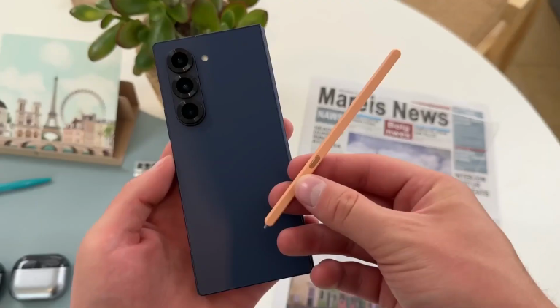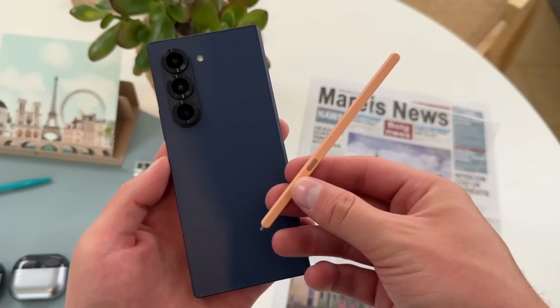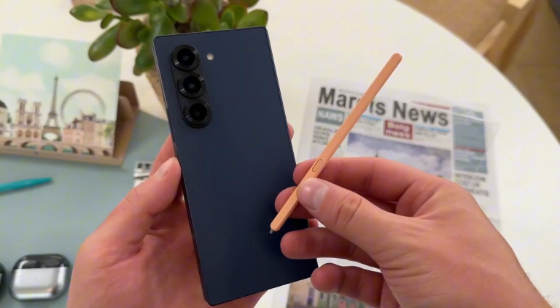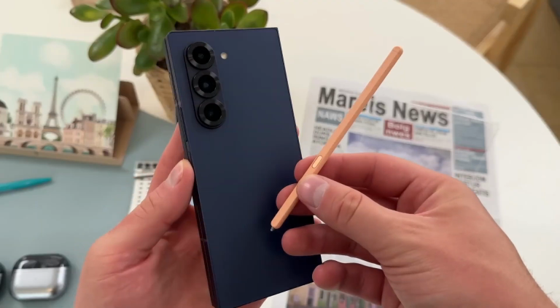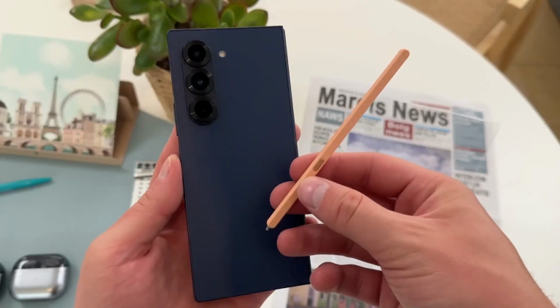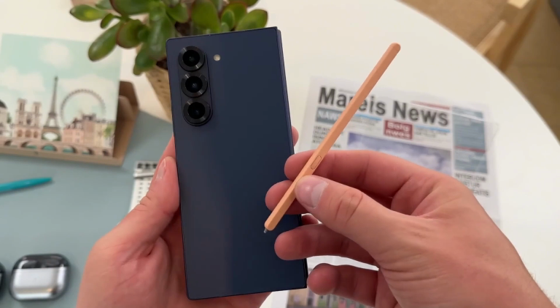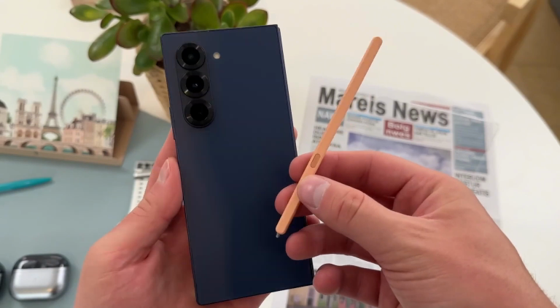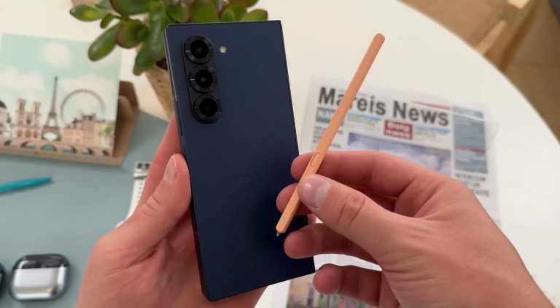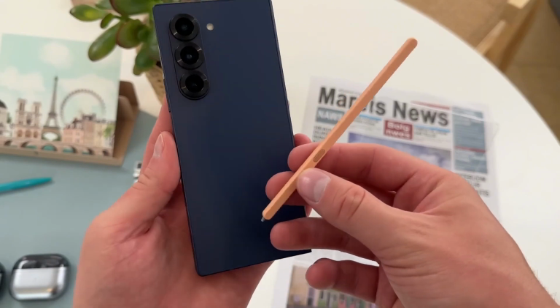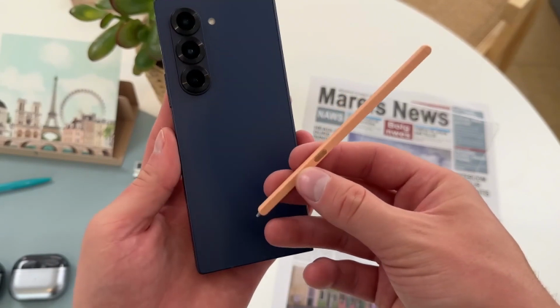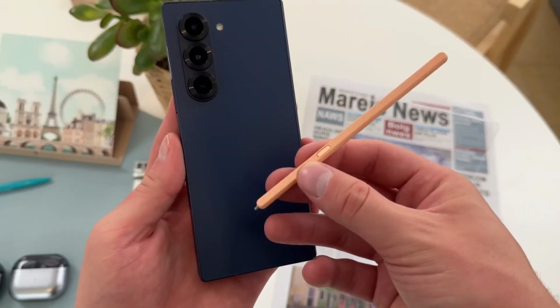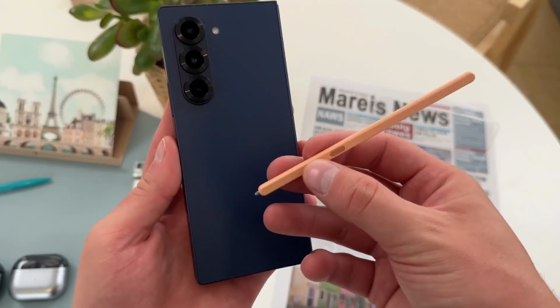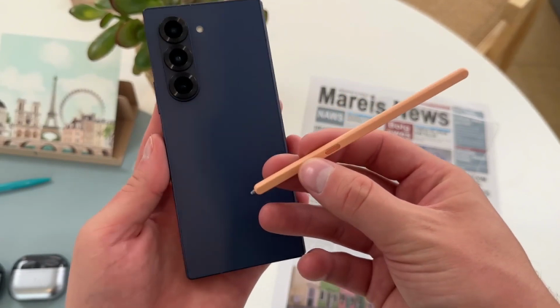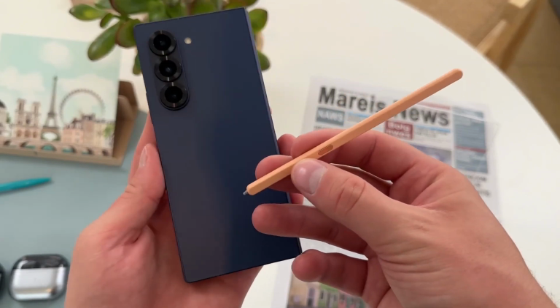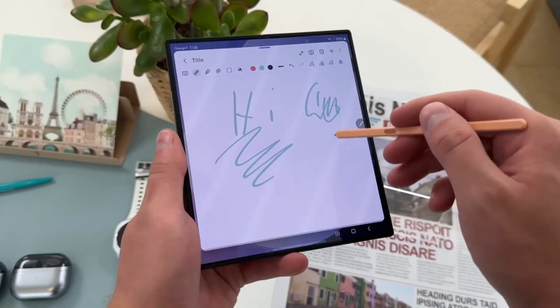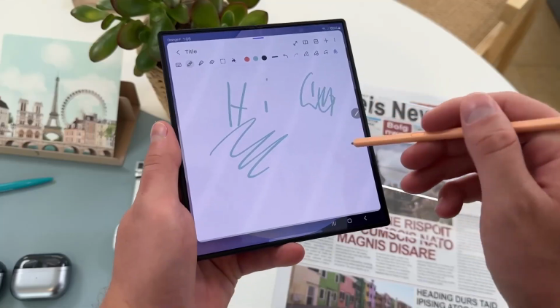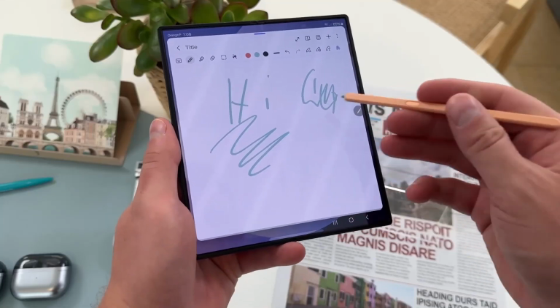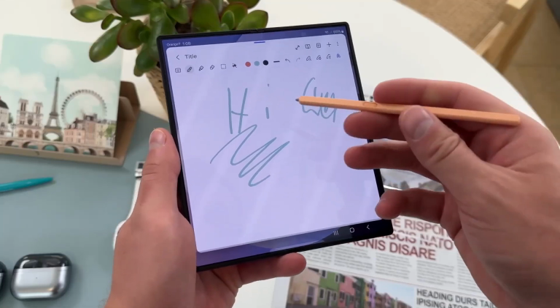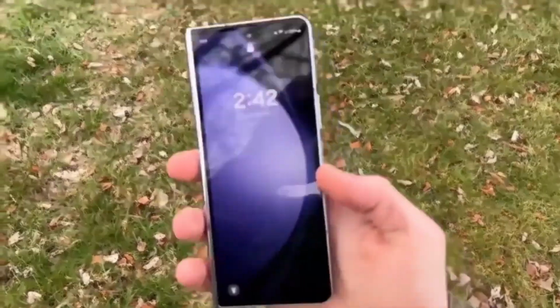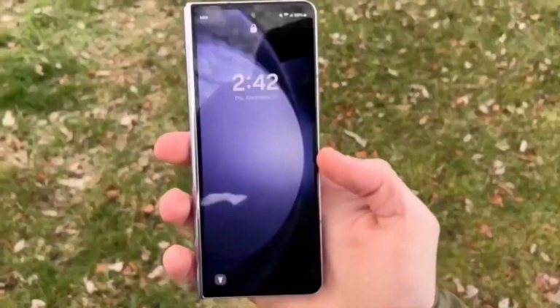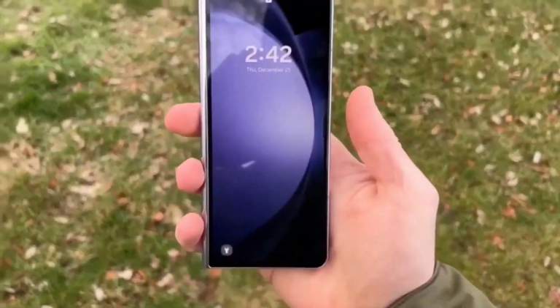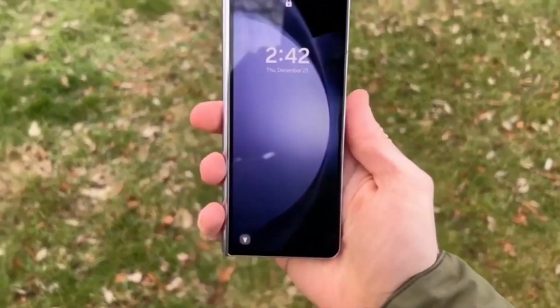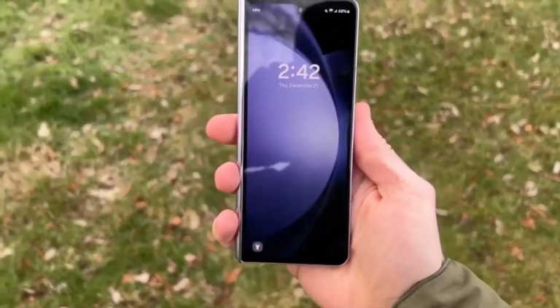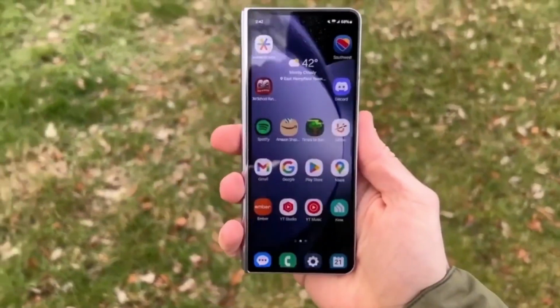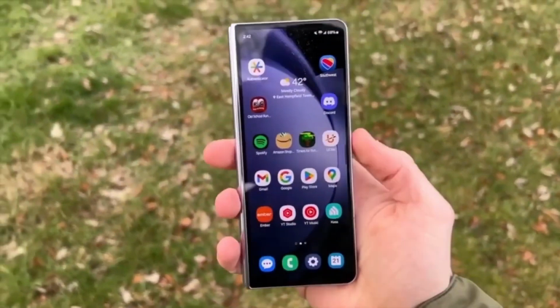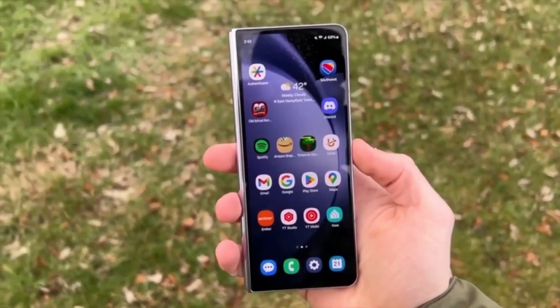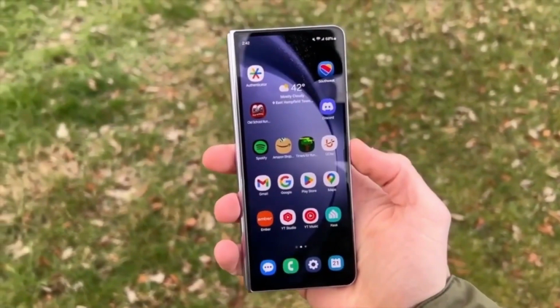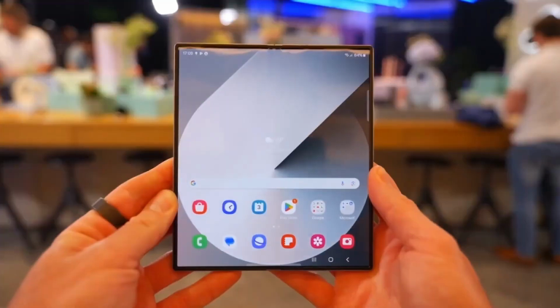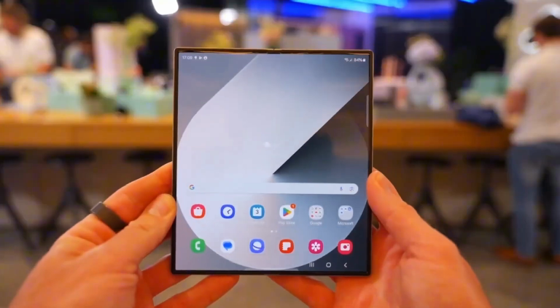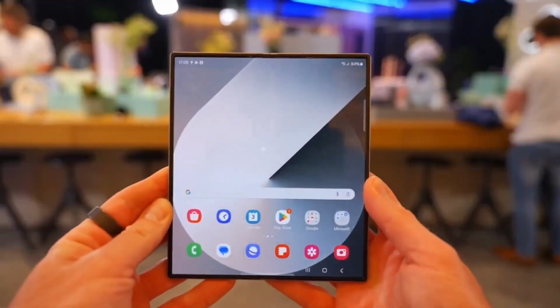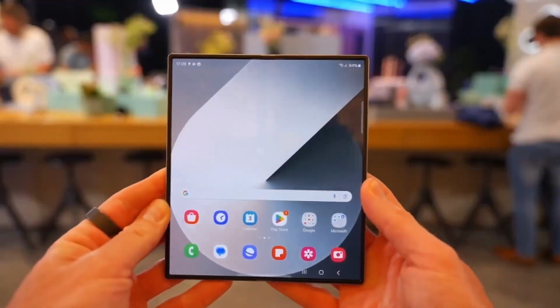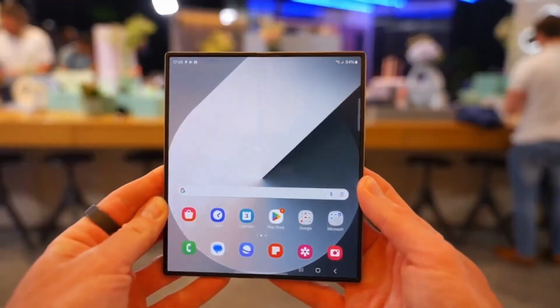And don't even get me started on the S Pen. Samsung's taking it up a notch with new features, though you won't be able to slot it into the phone.